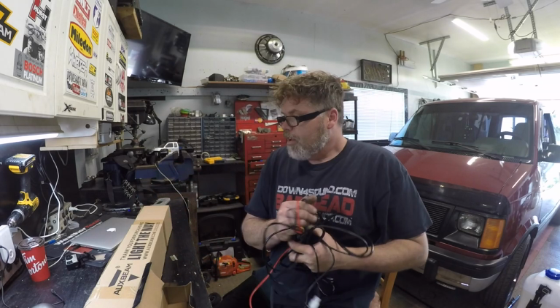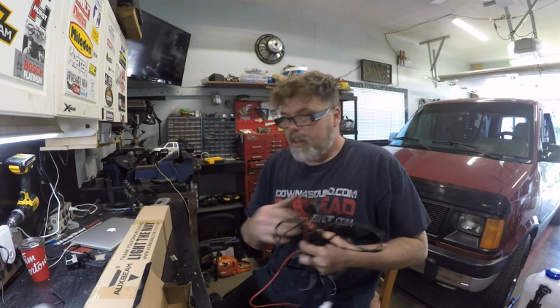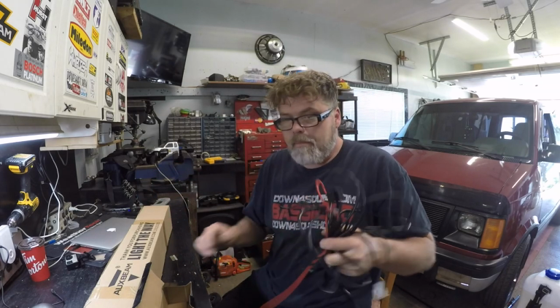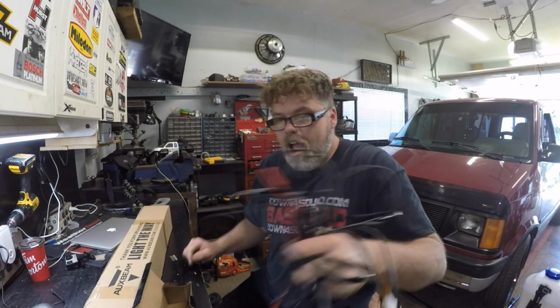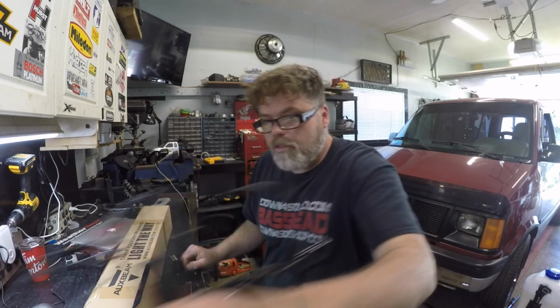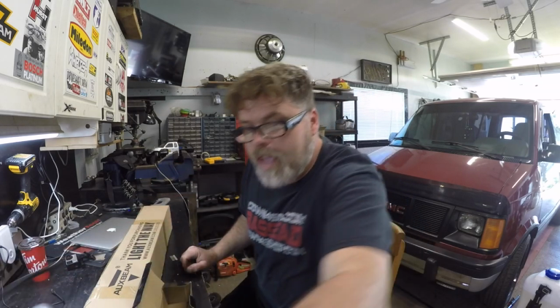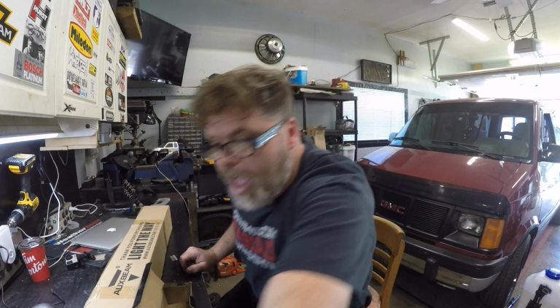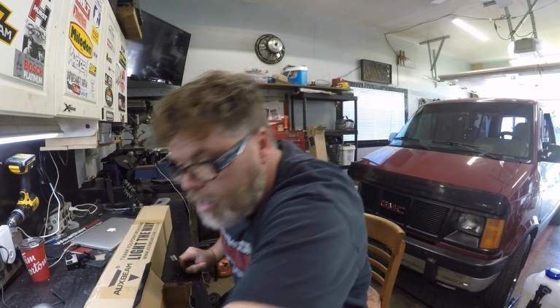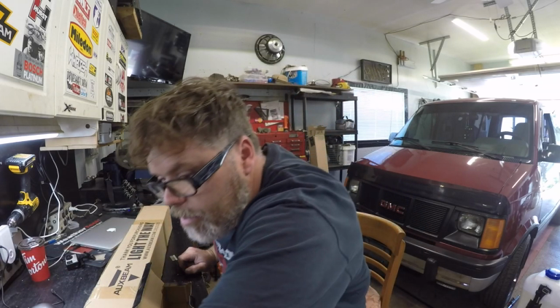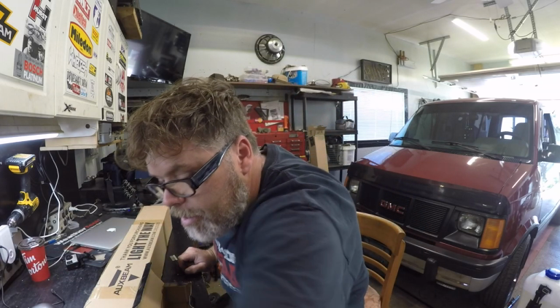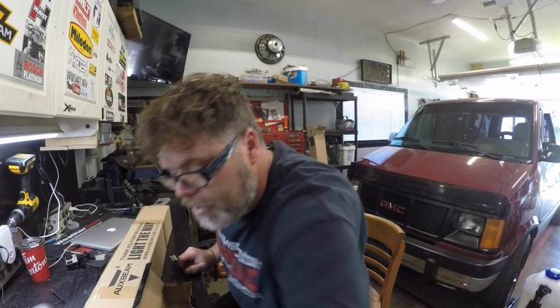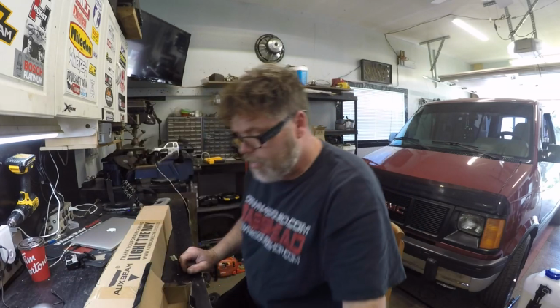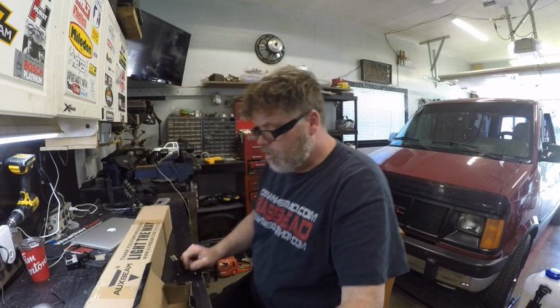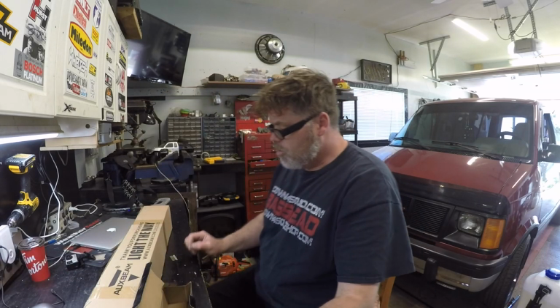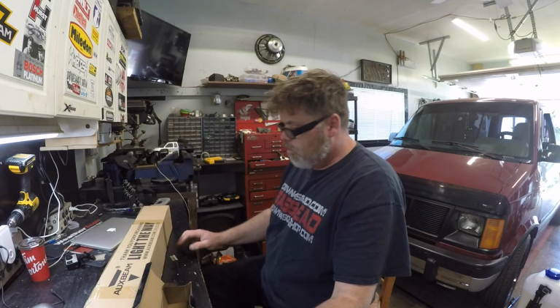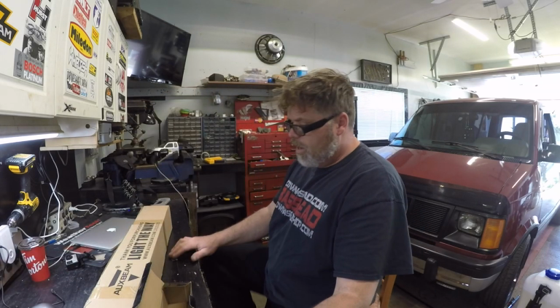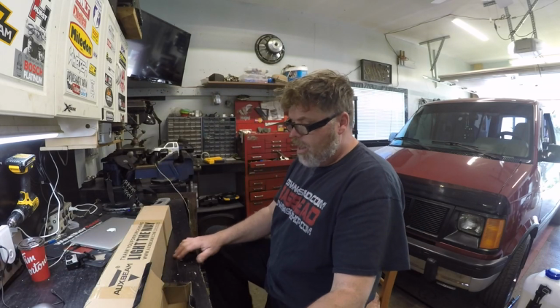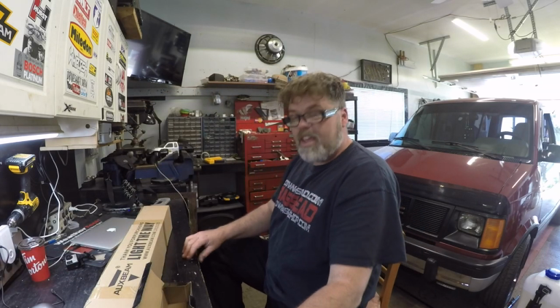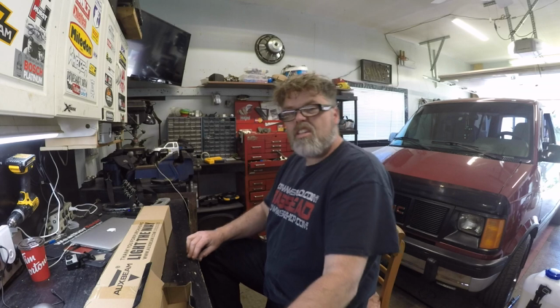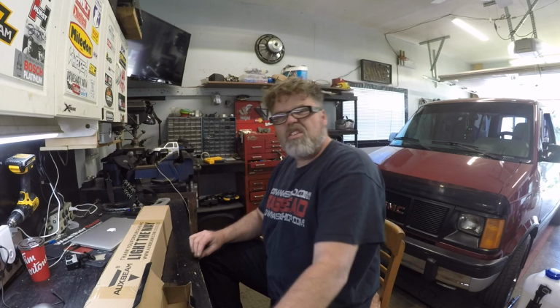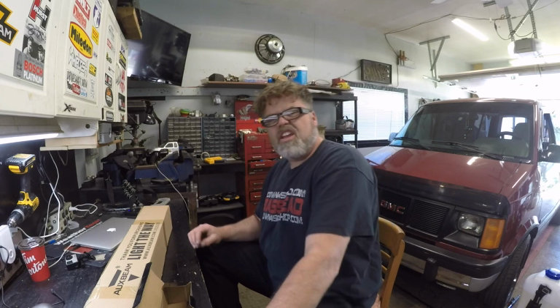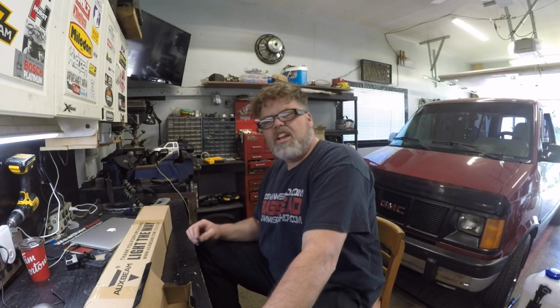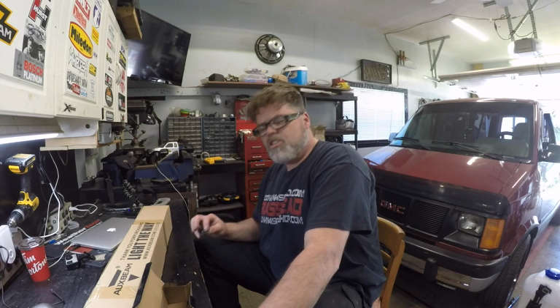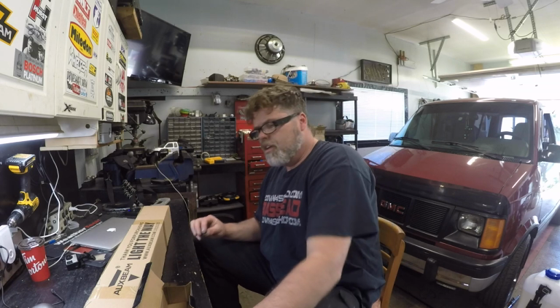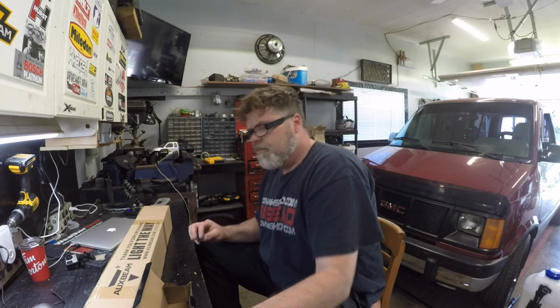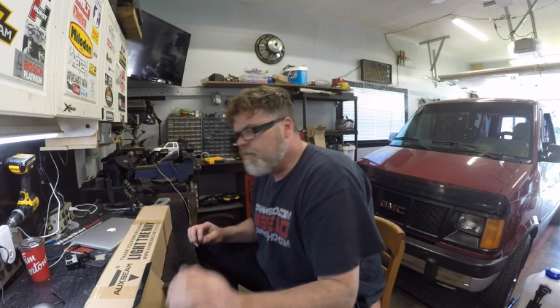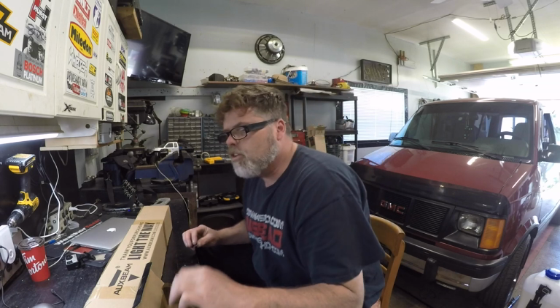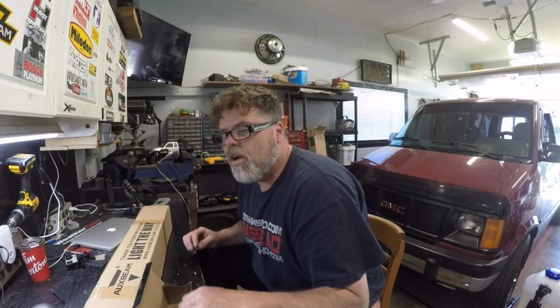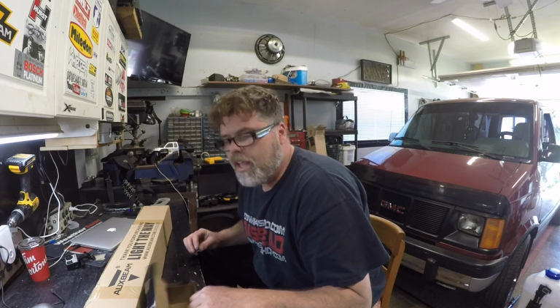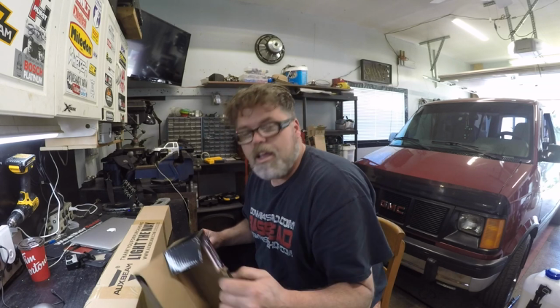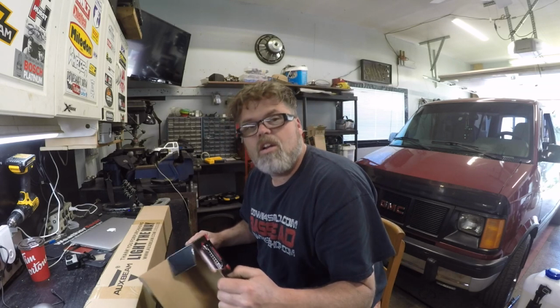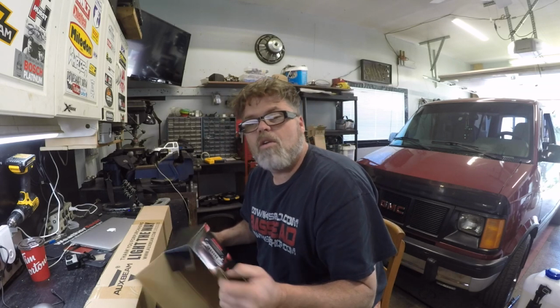And in the box we got — I'm not too sure what we got. I think it's a 30 inch, might be a 20. I don't know.